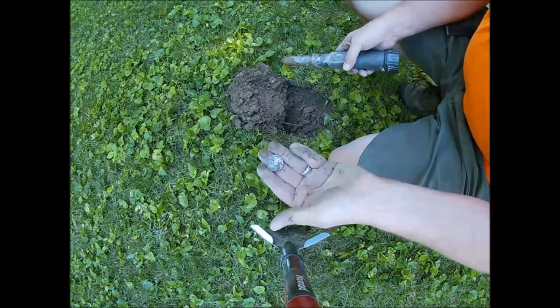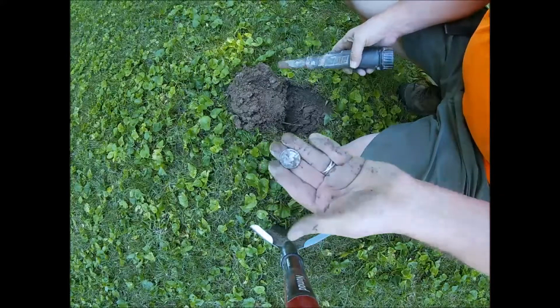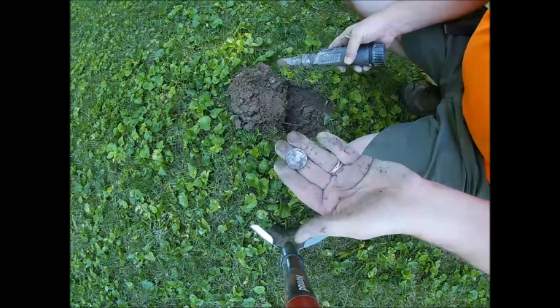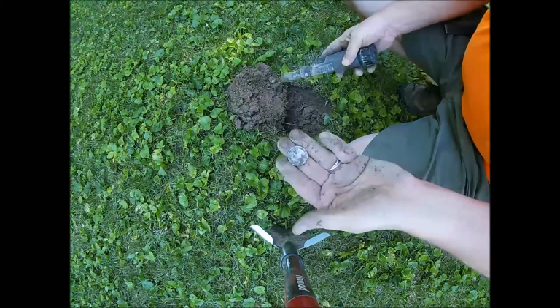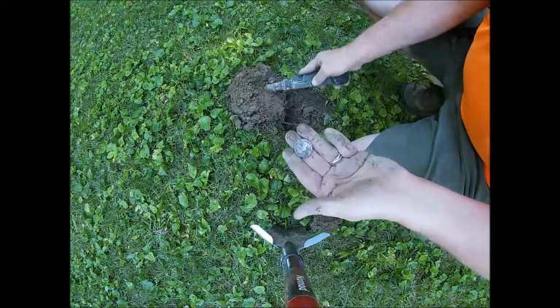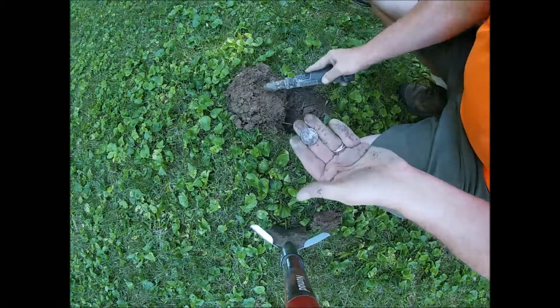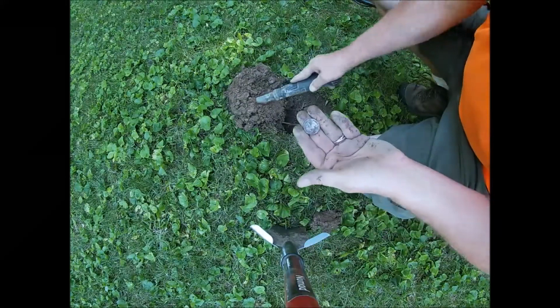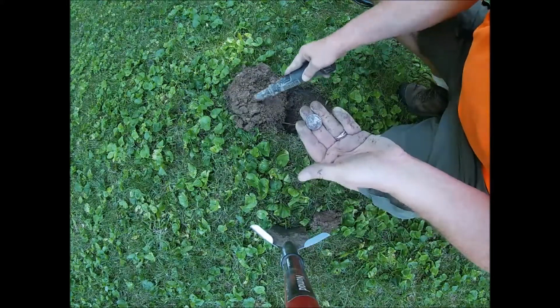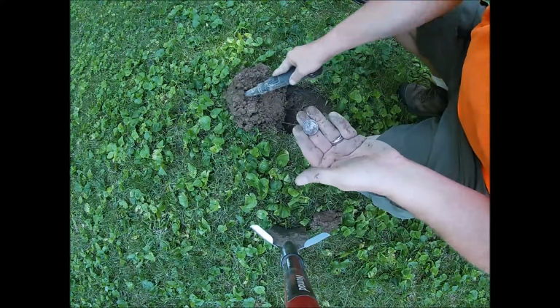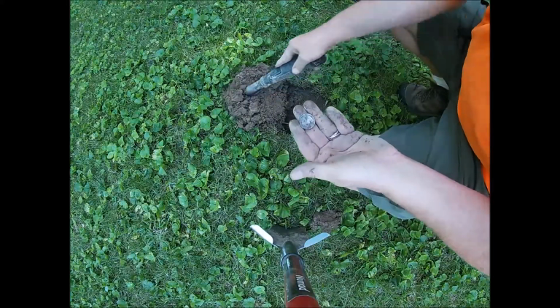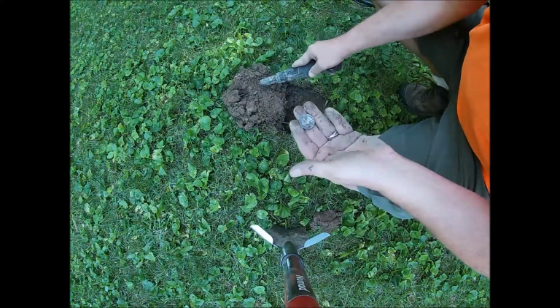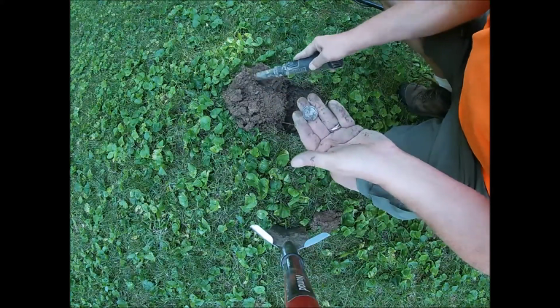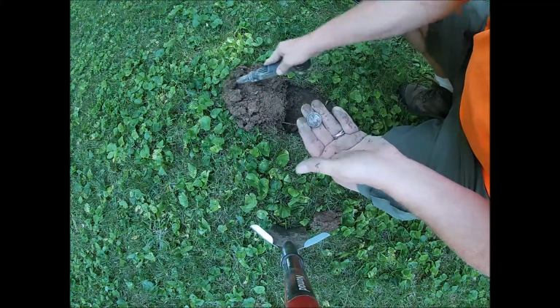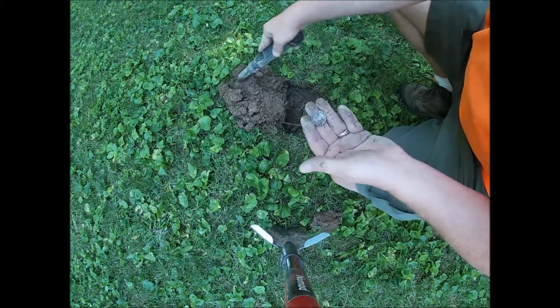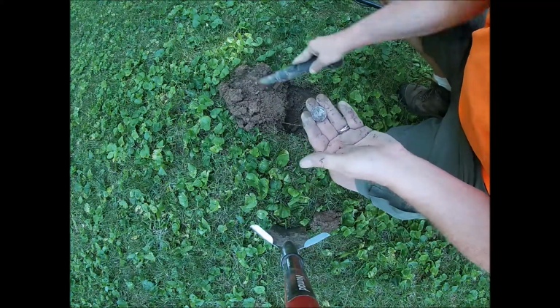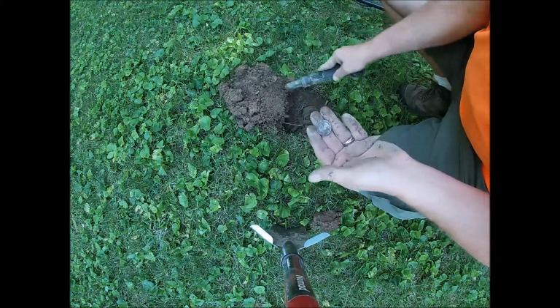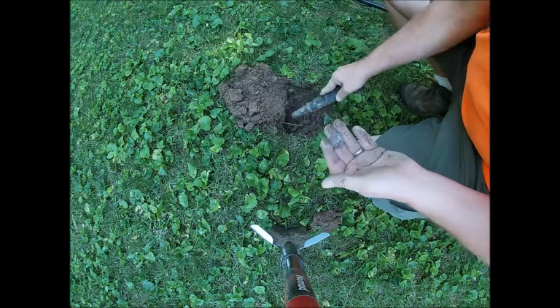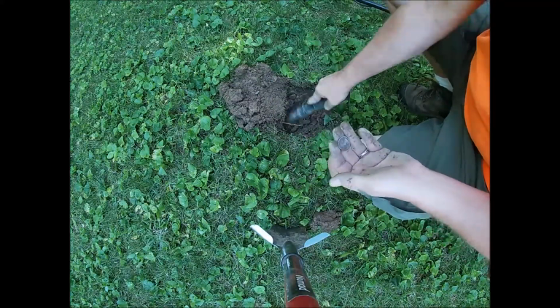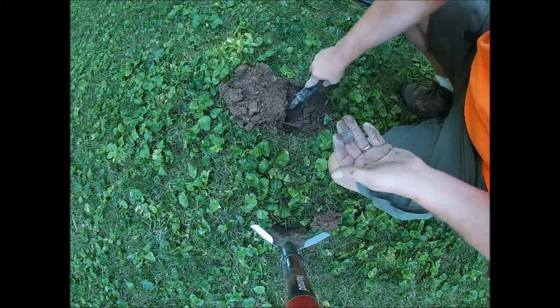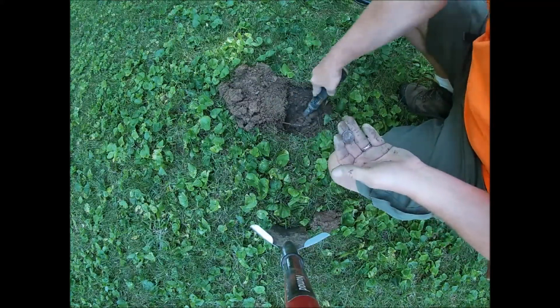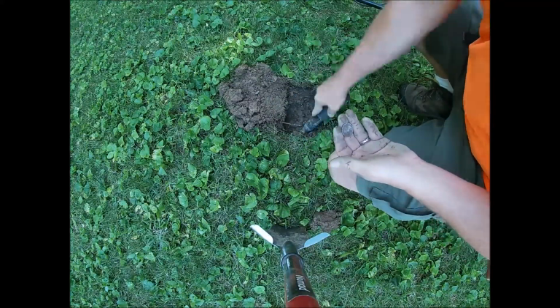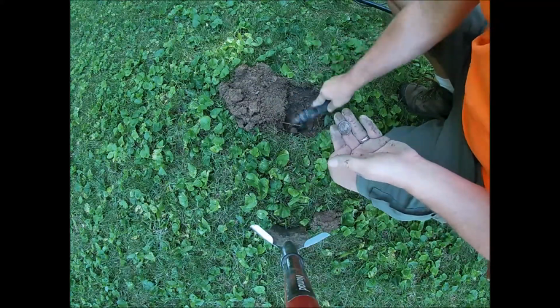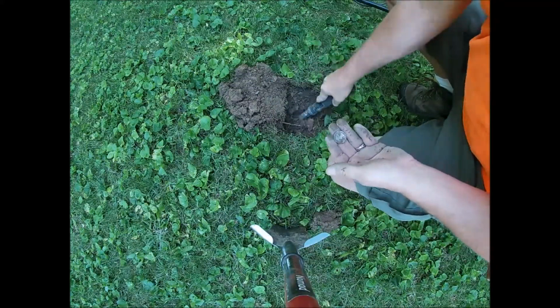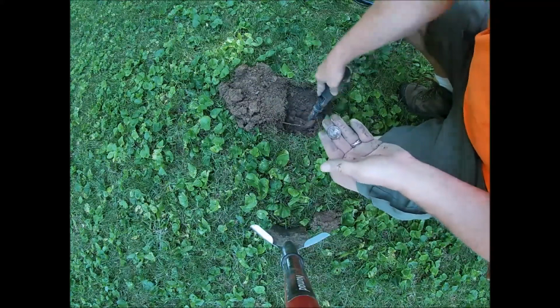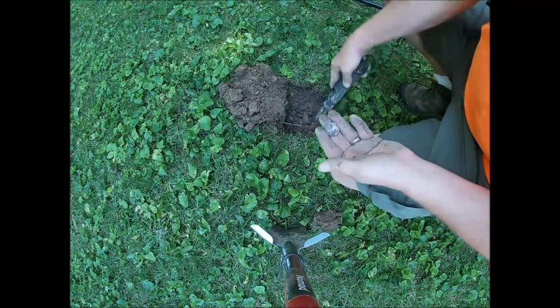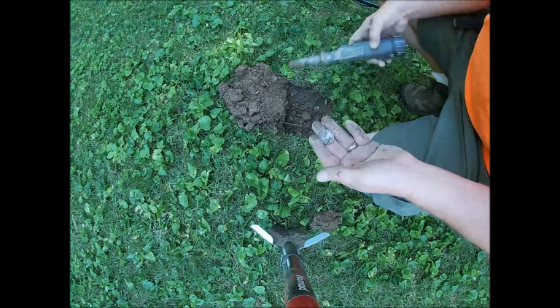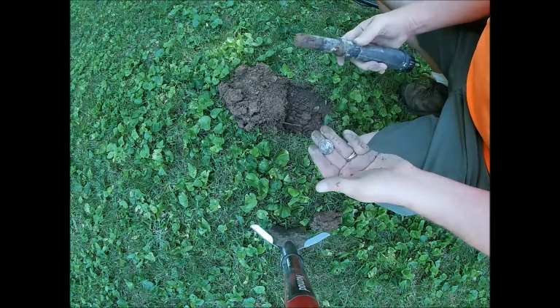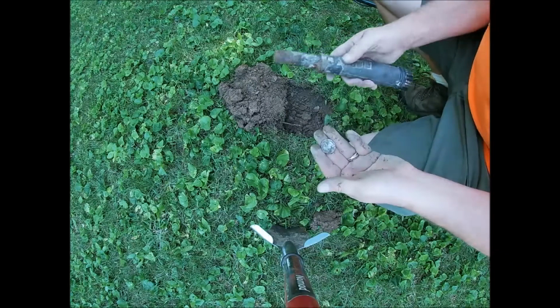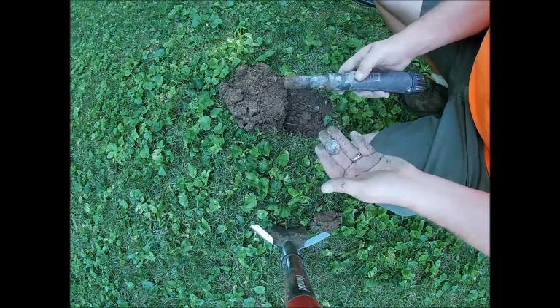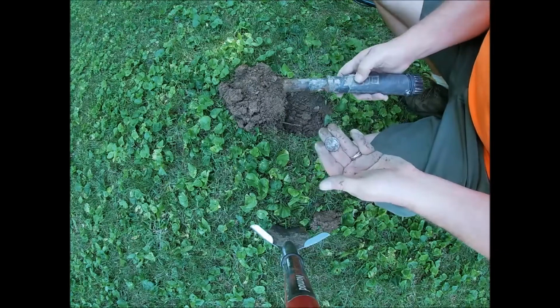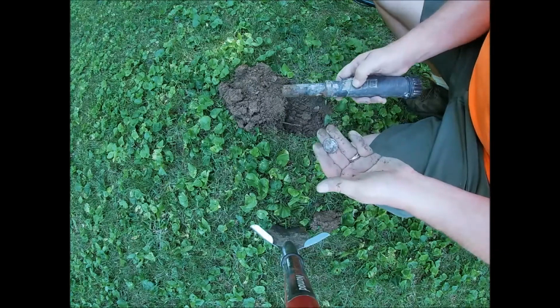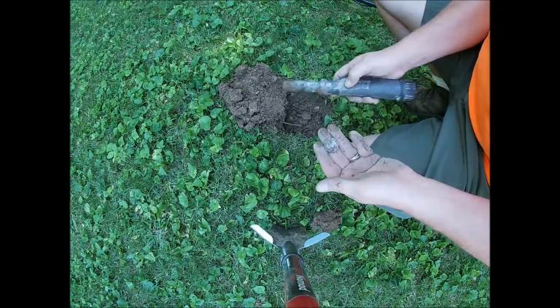Yippee, another silver quarter! I think this one's a lonely one.